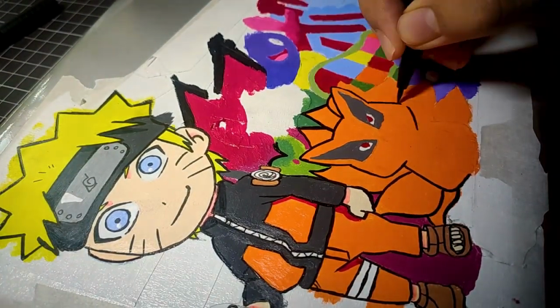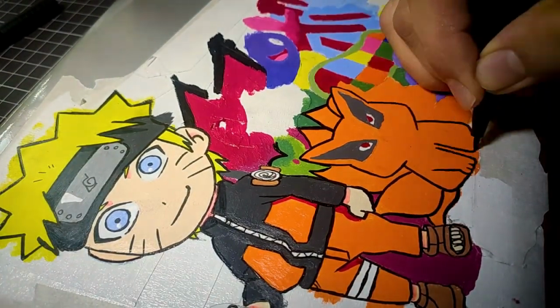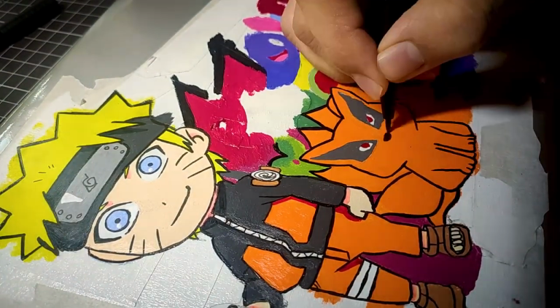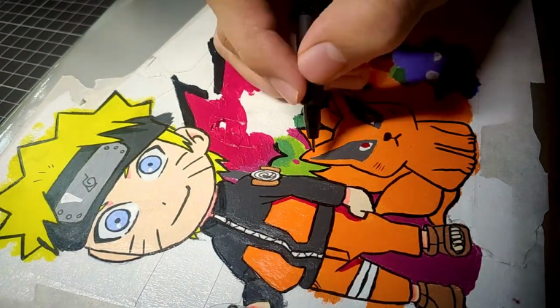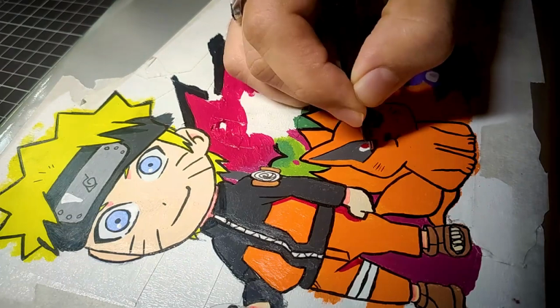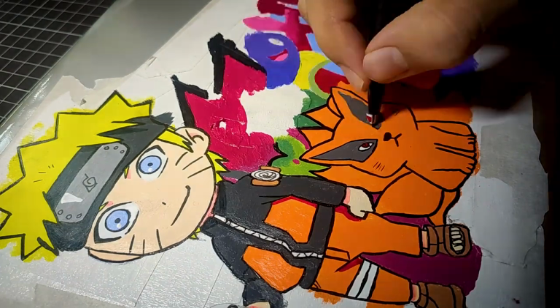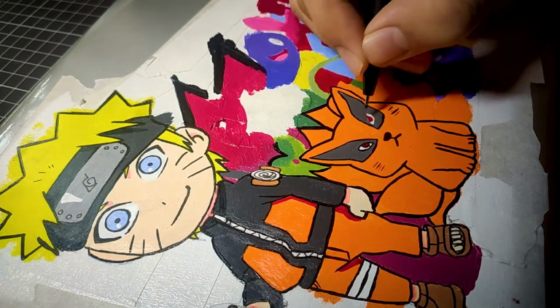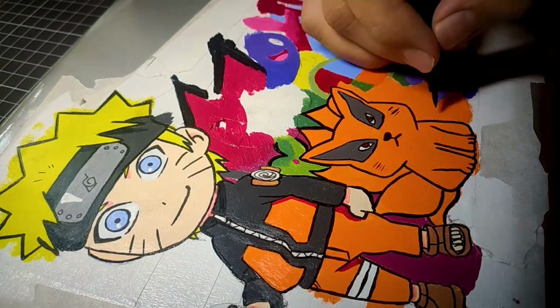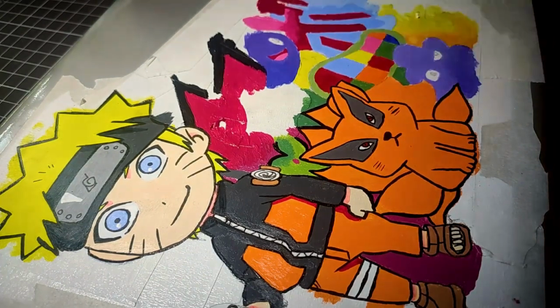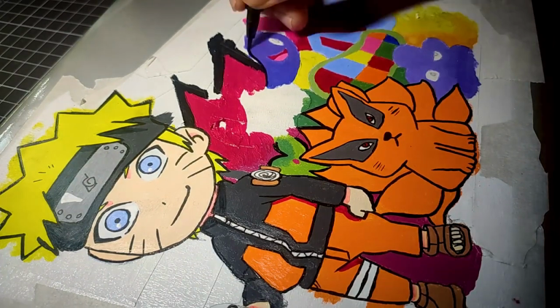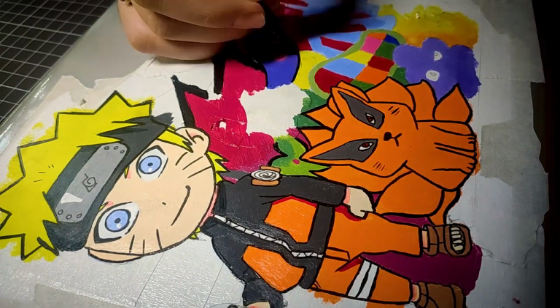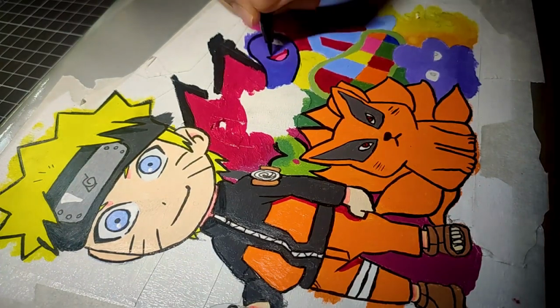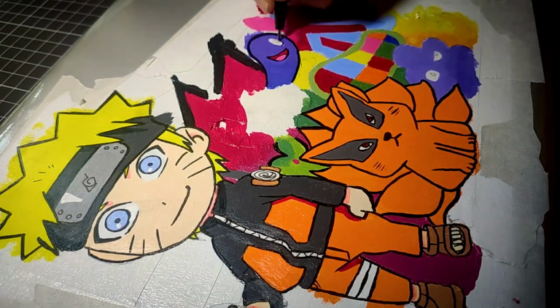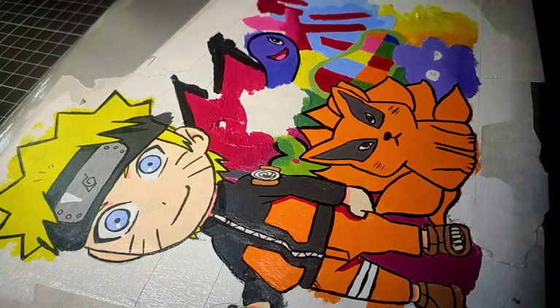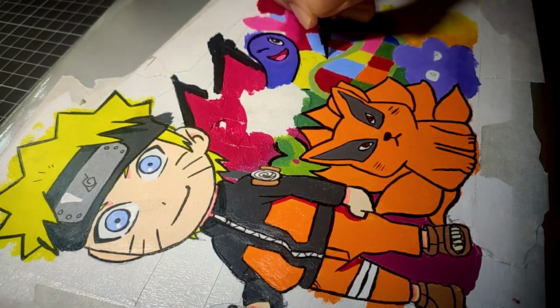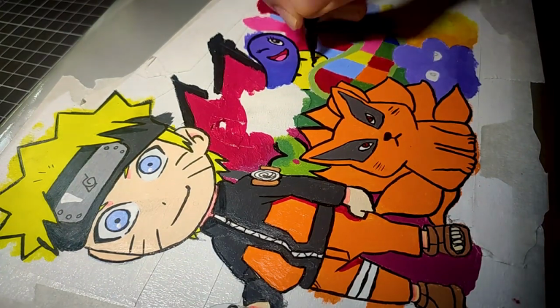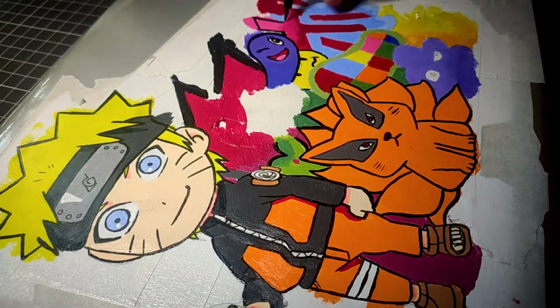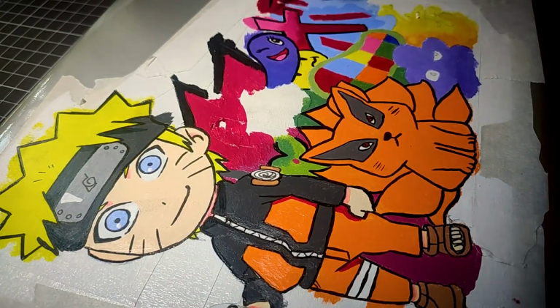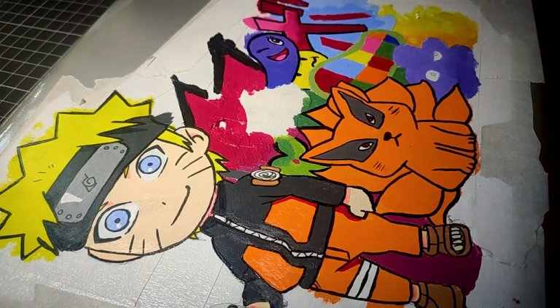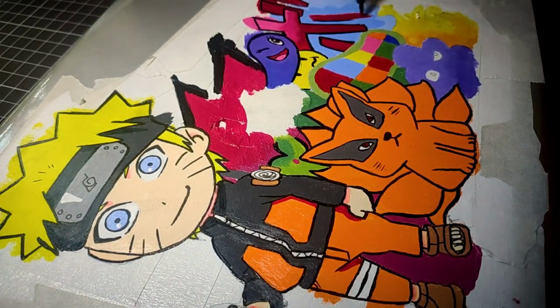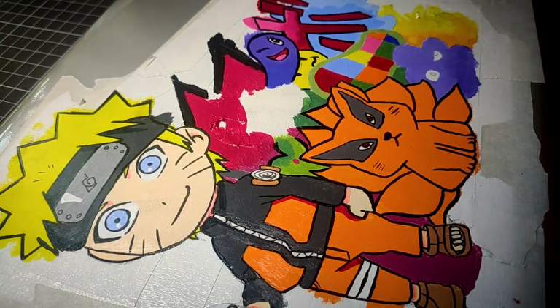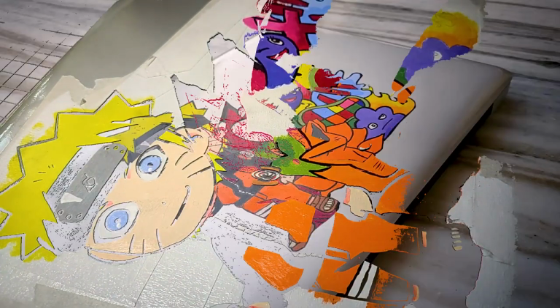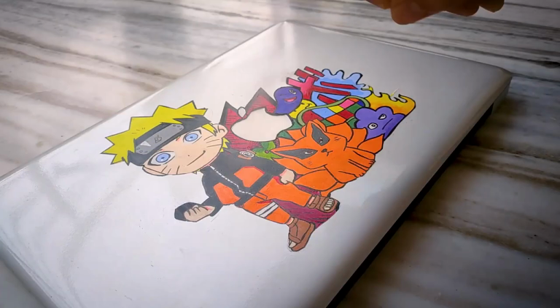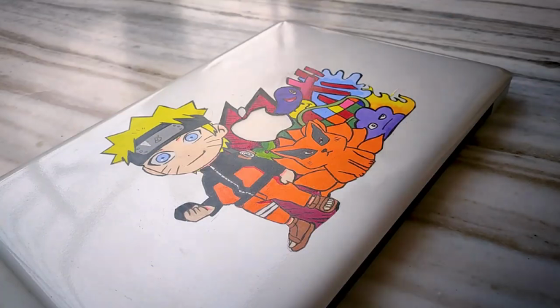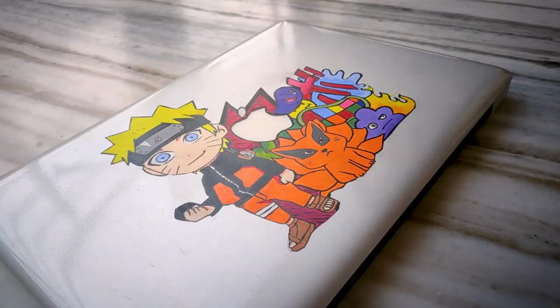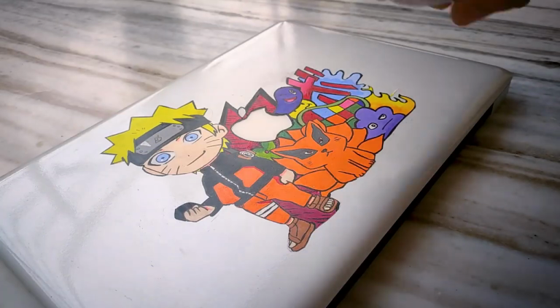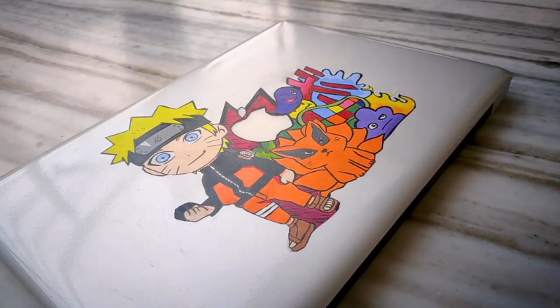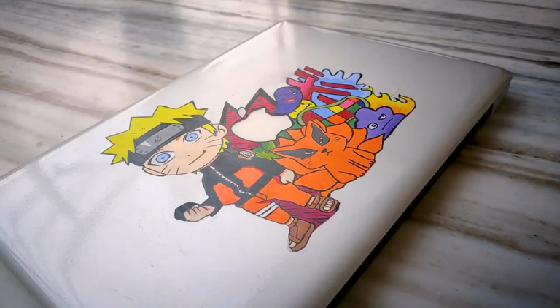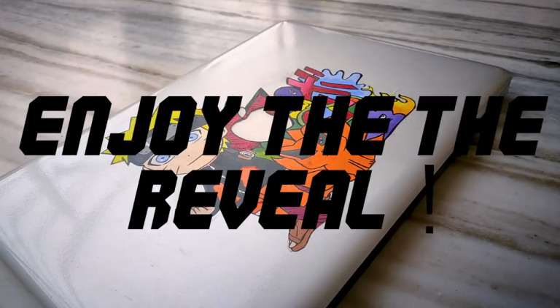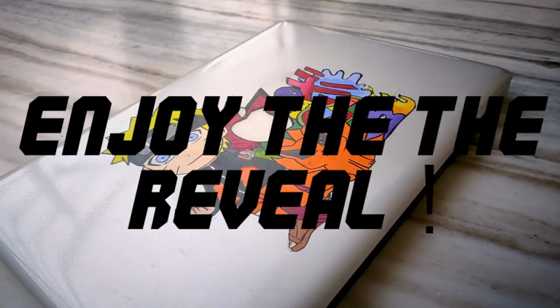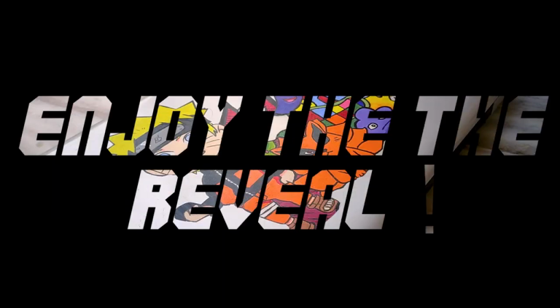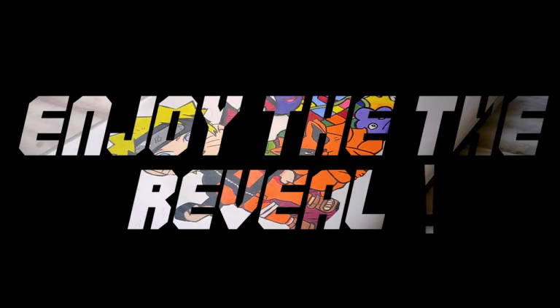We just have to put a final layer of varnish and then we are done. Now enjoy the review.